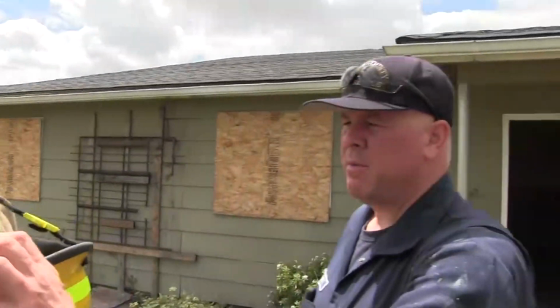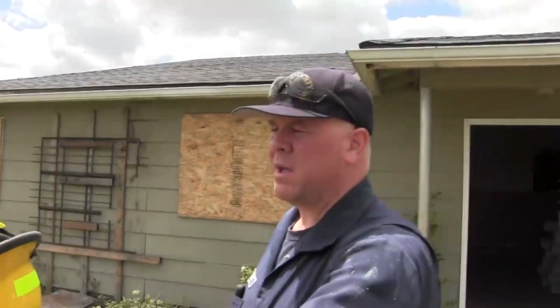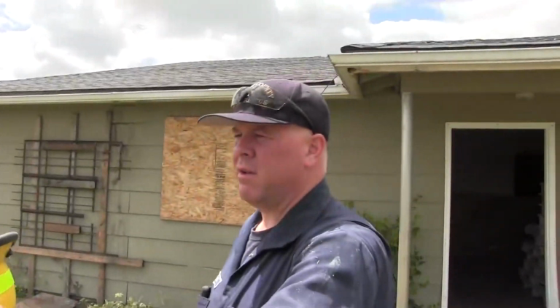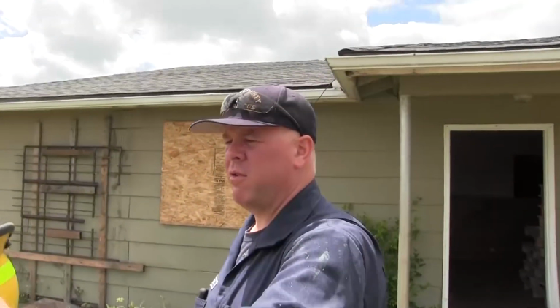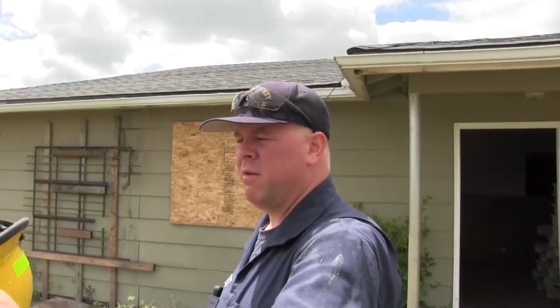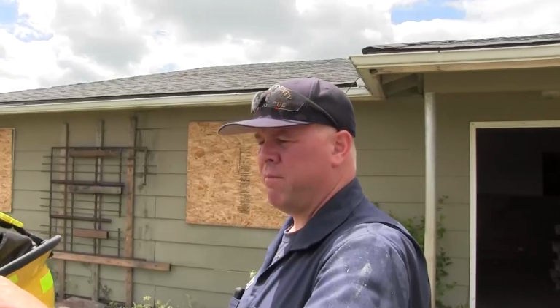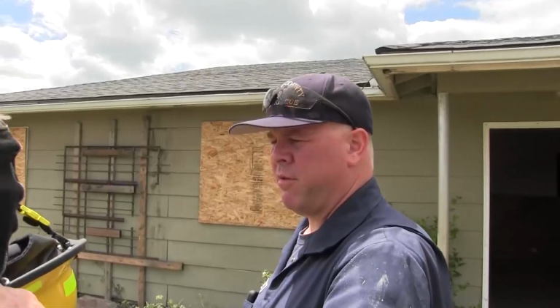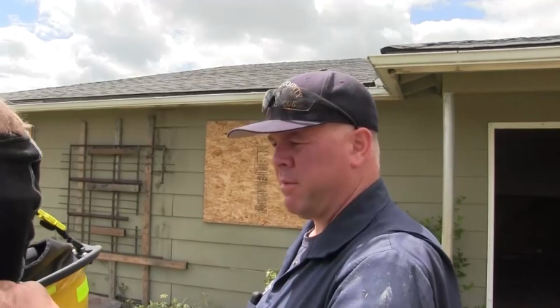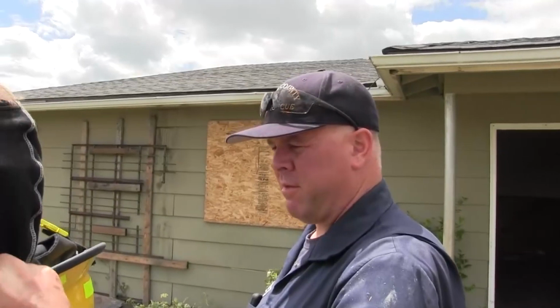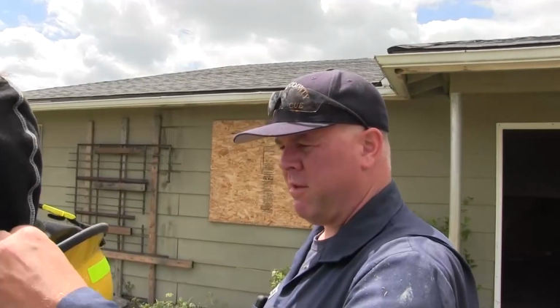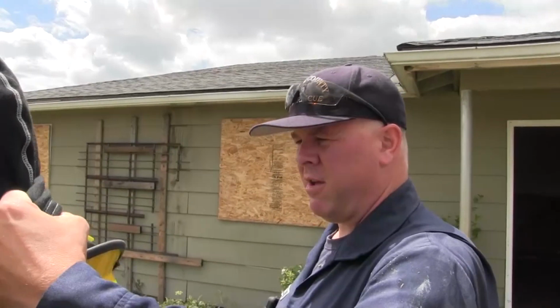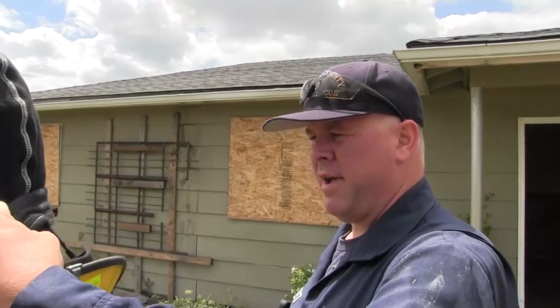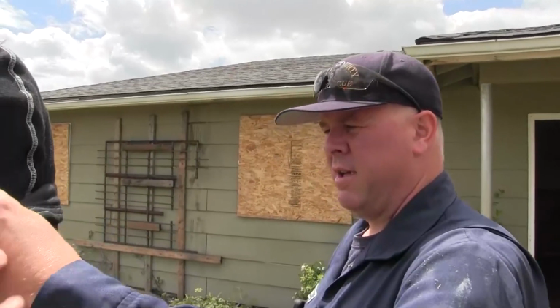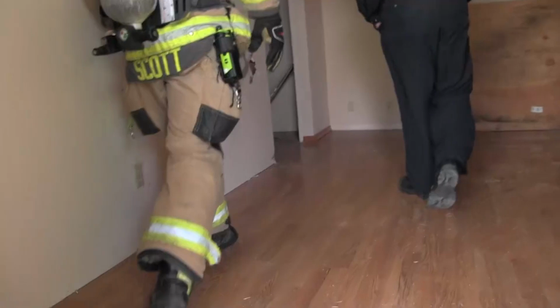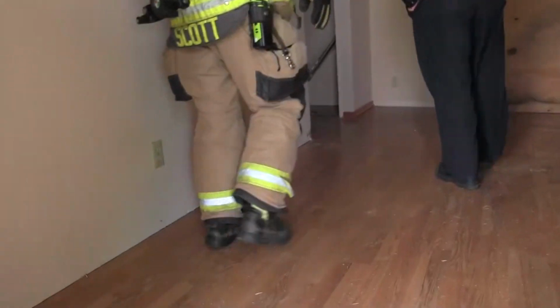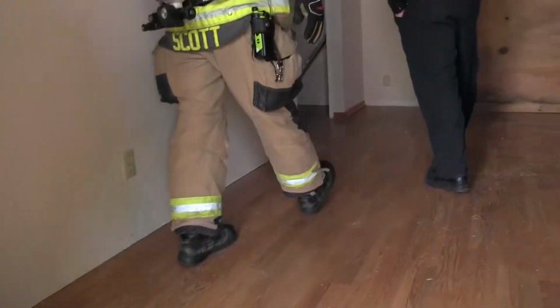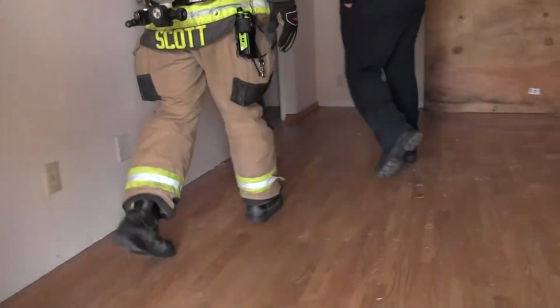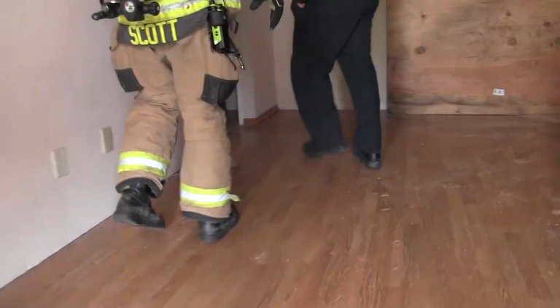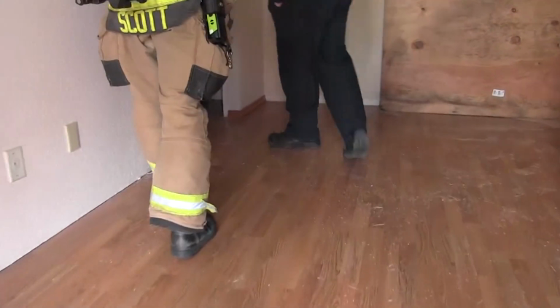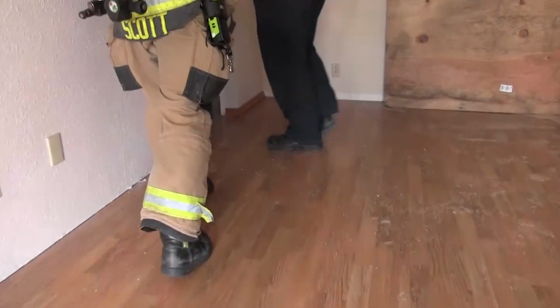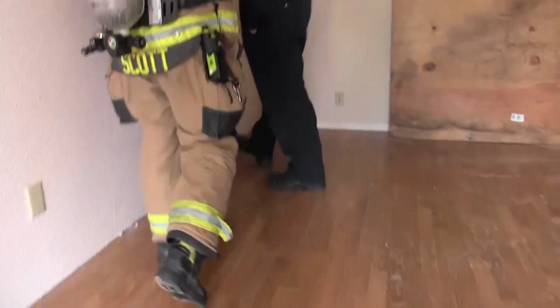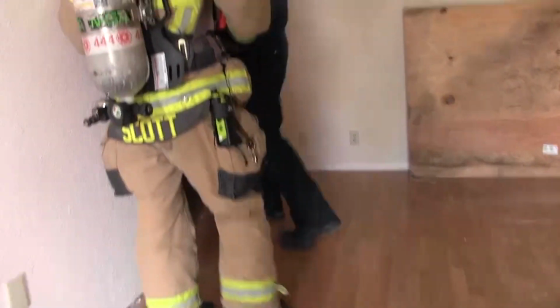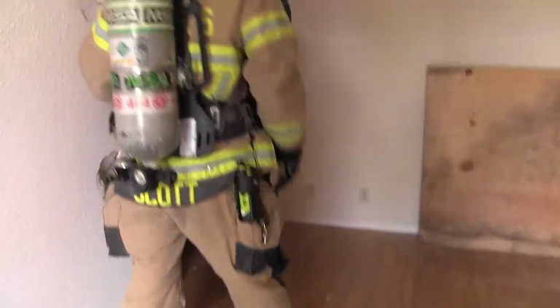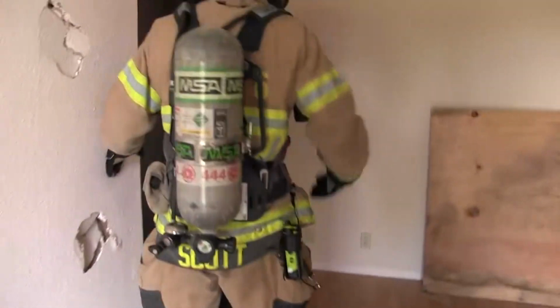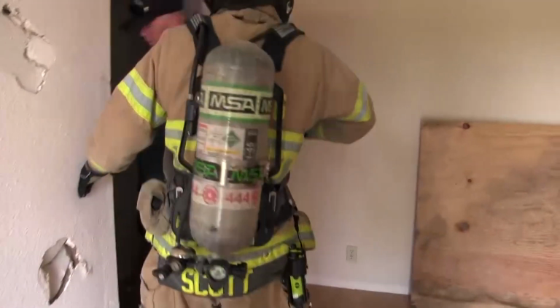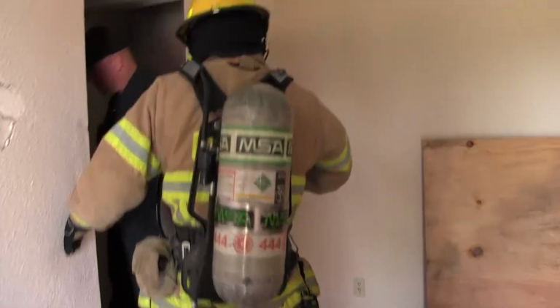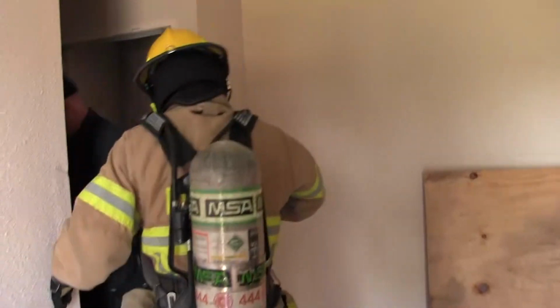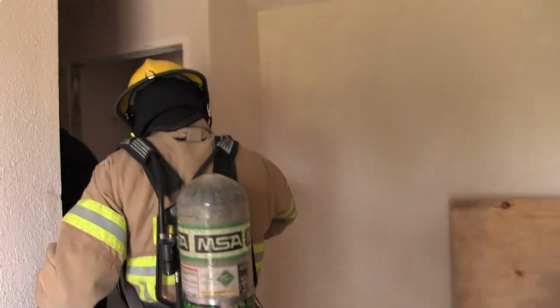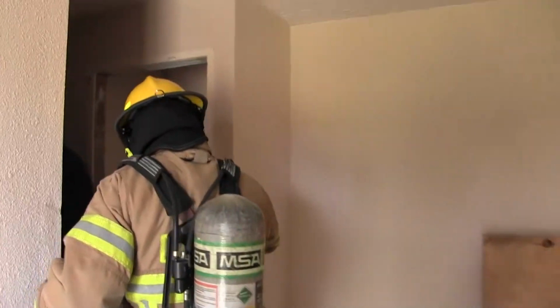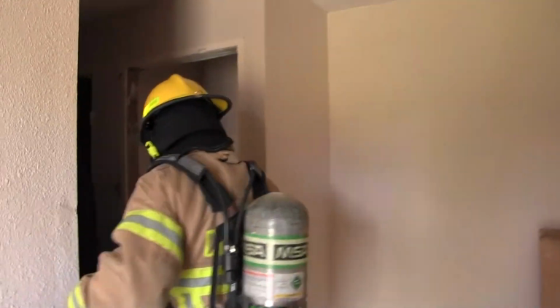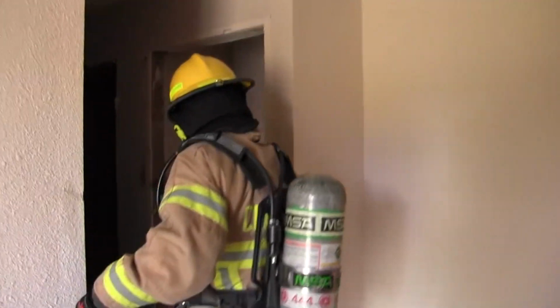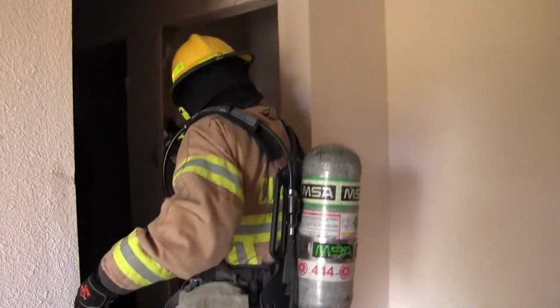I'm going to walk you in so you can pull this up a little bit so you can see. That way we can get some air. I'm going to walk you into the room and then we'll just pull it down.